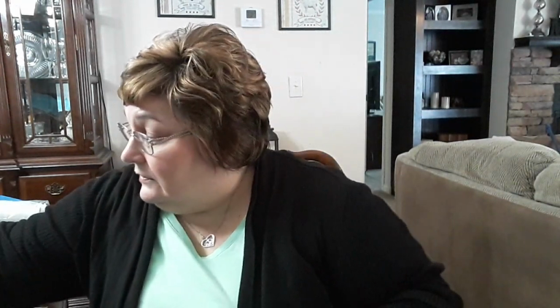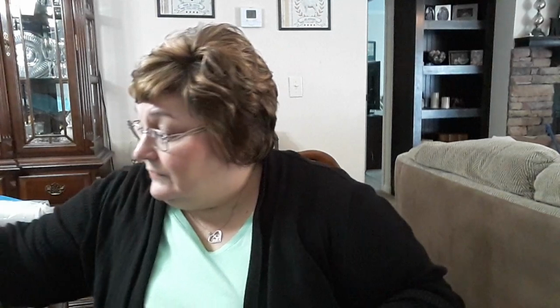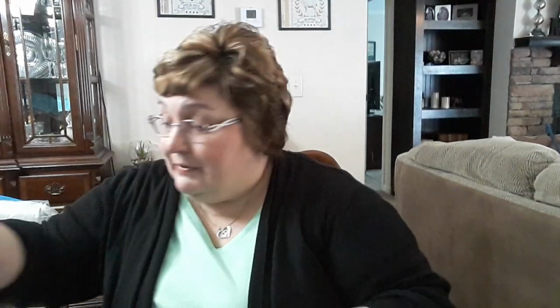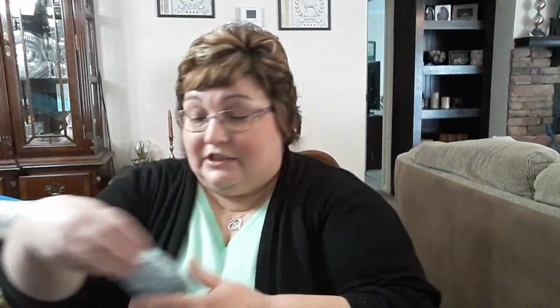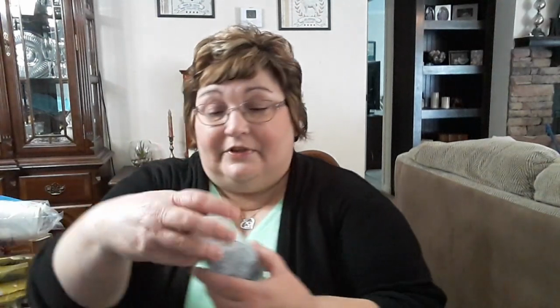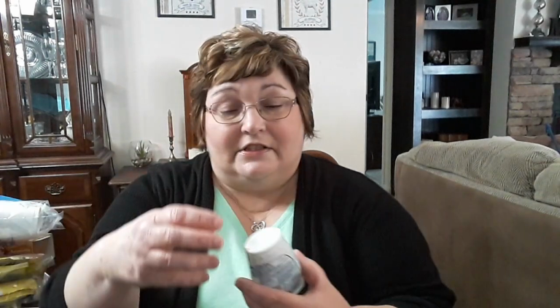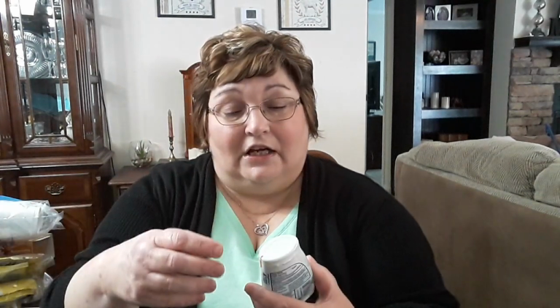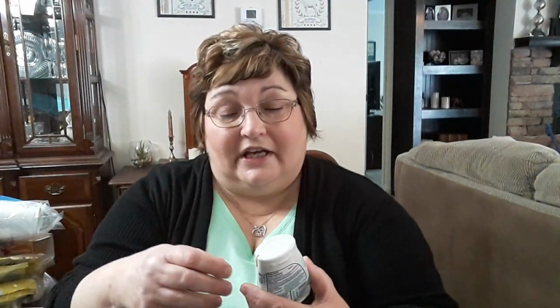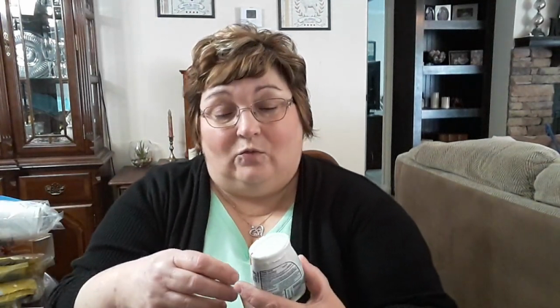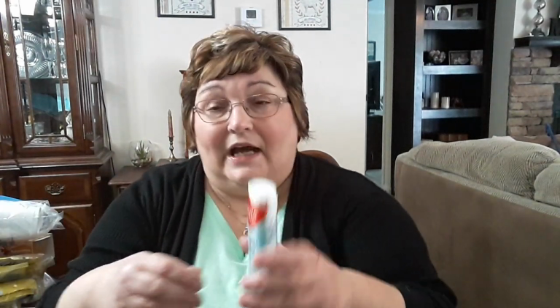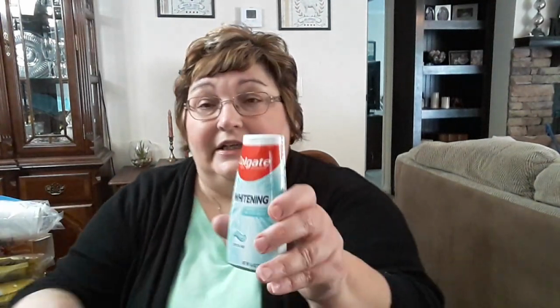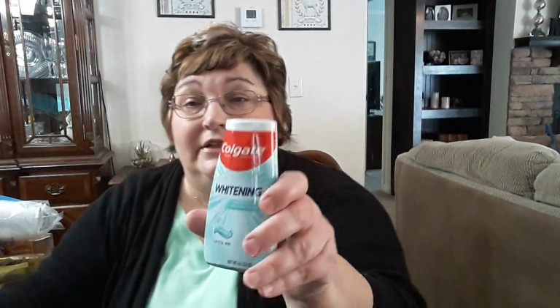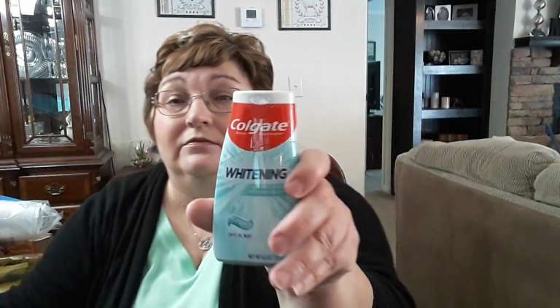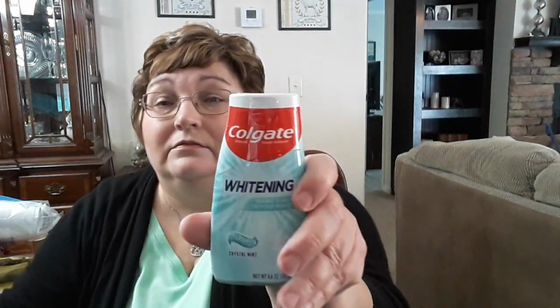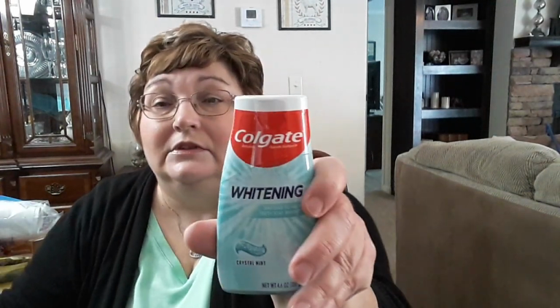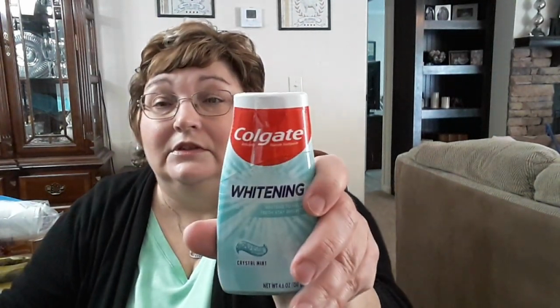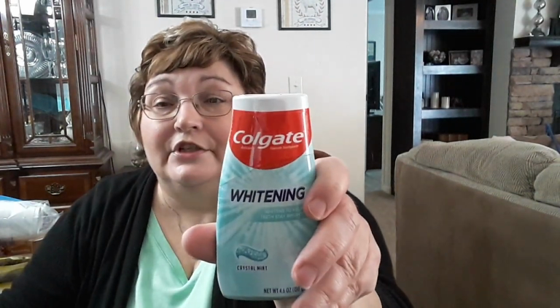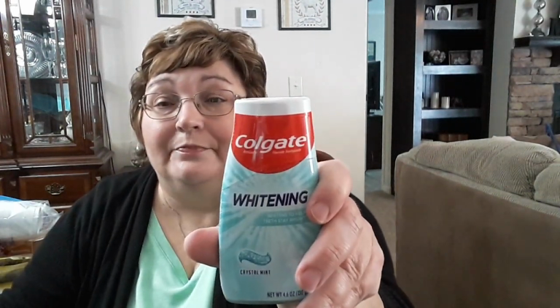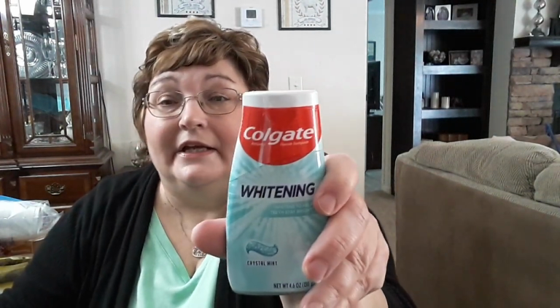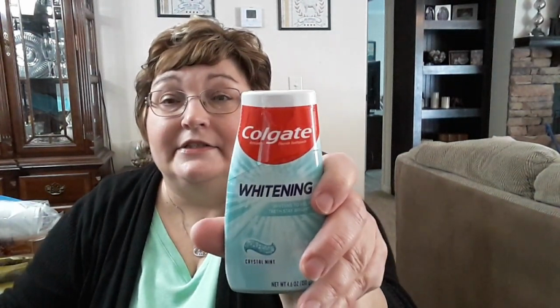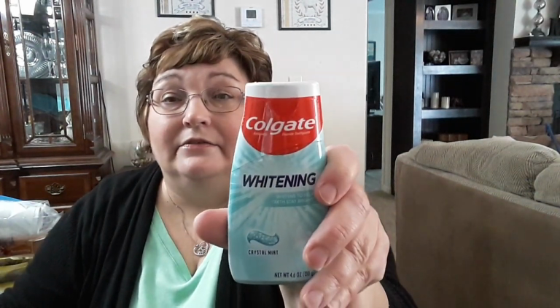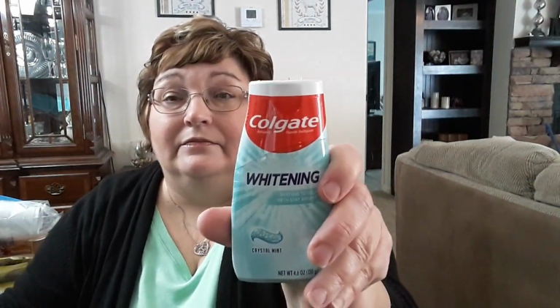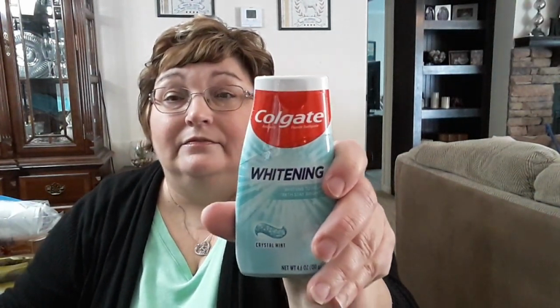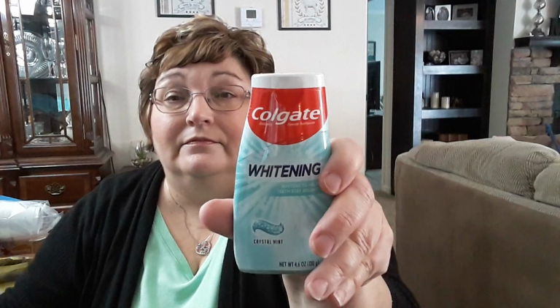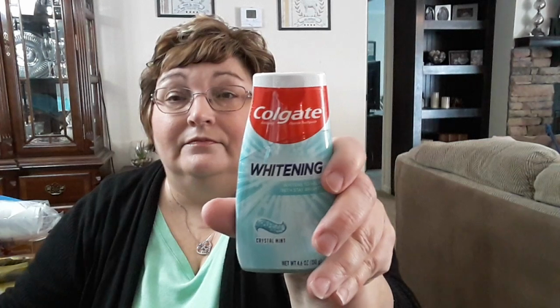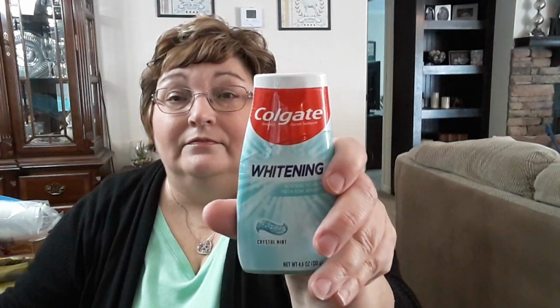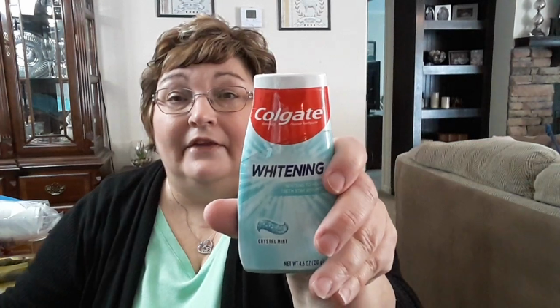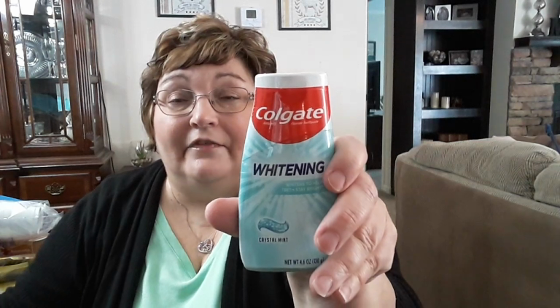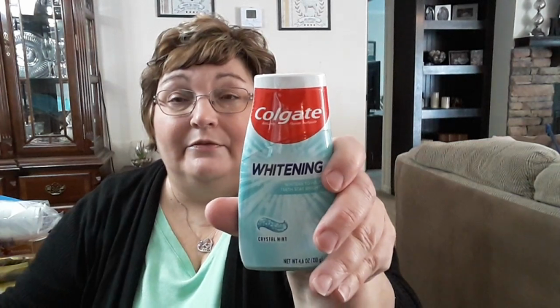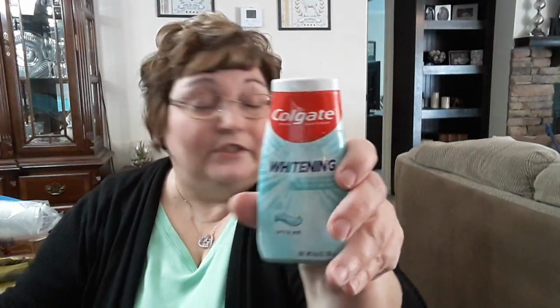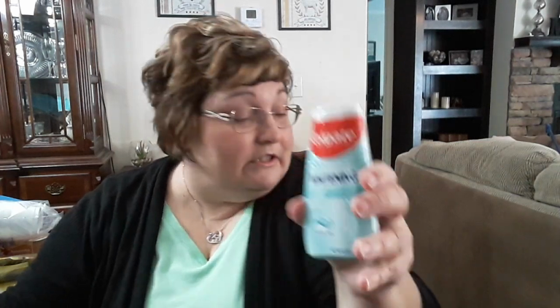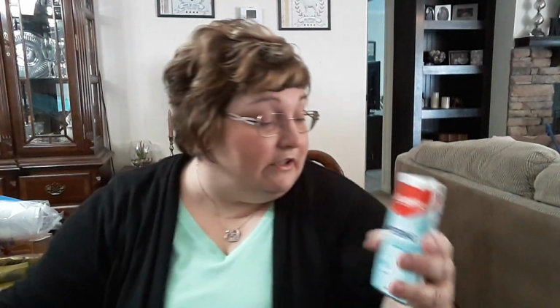I picked up this Colgate whitening toothpaste — I thought that was a good deal.